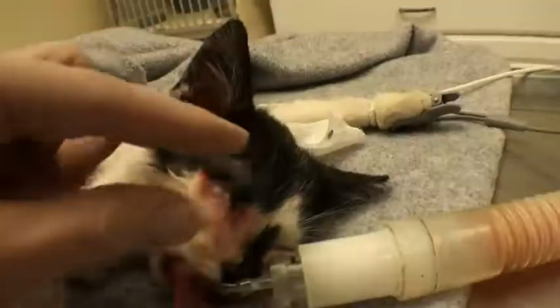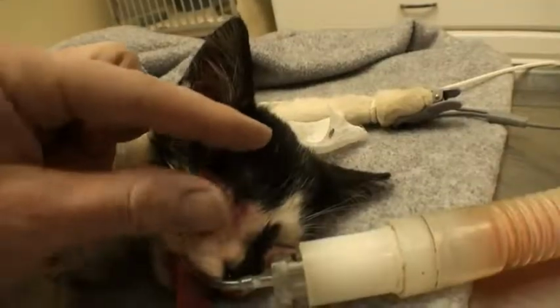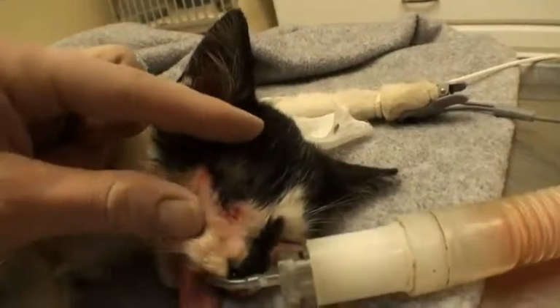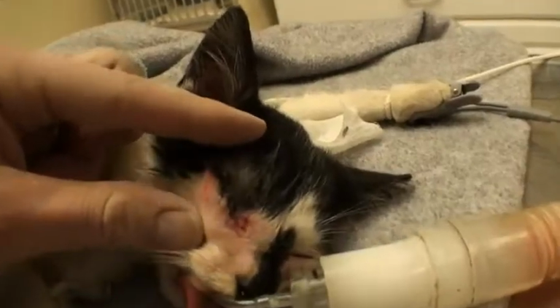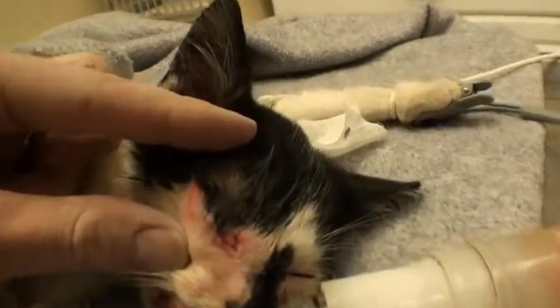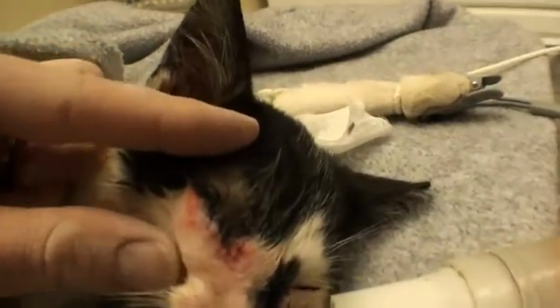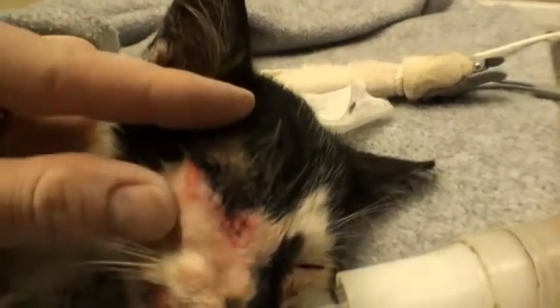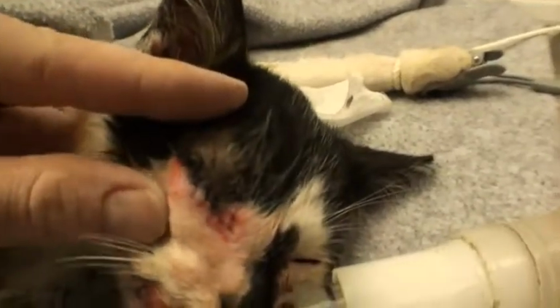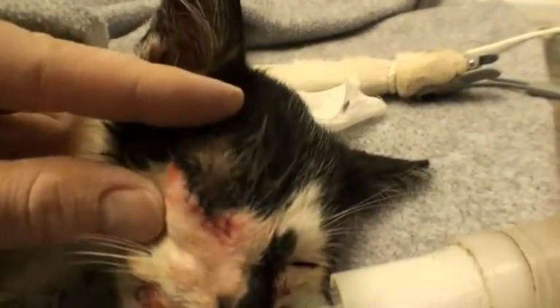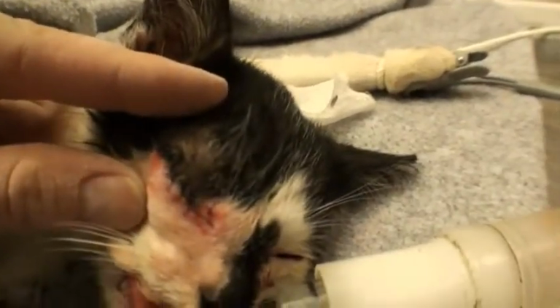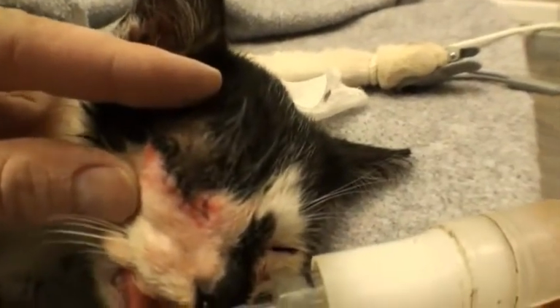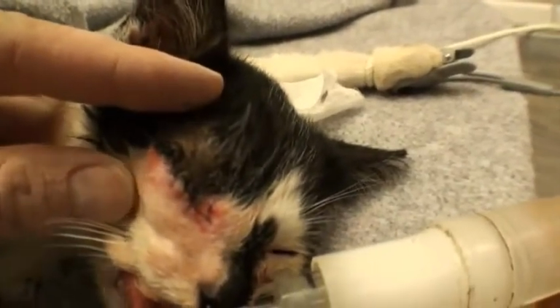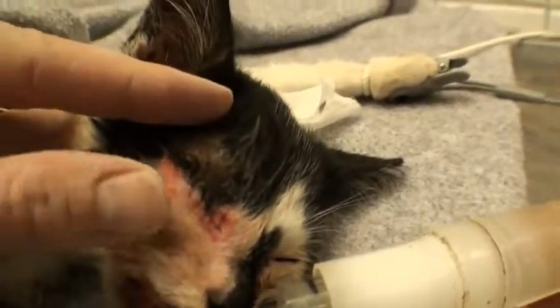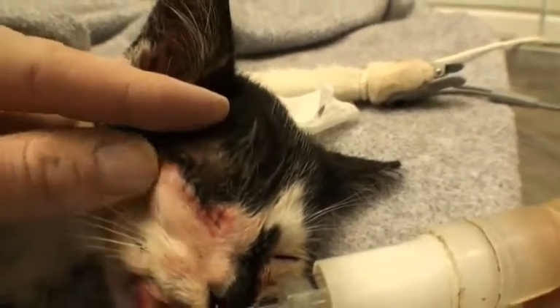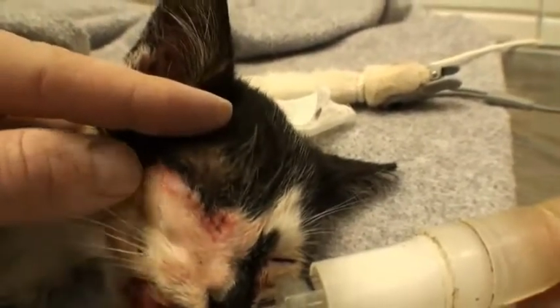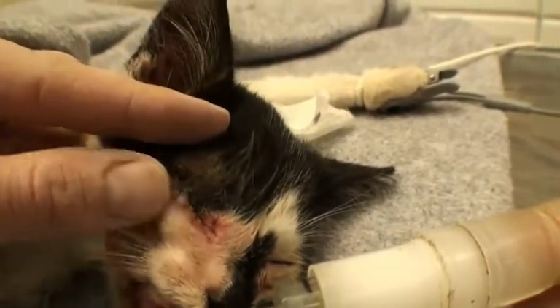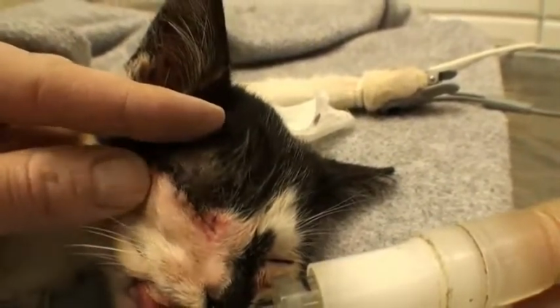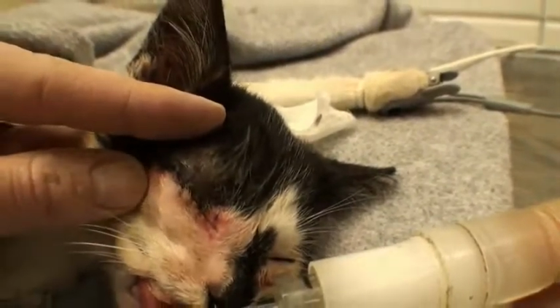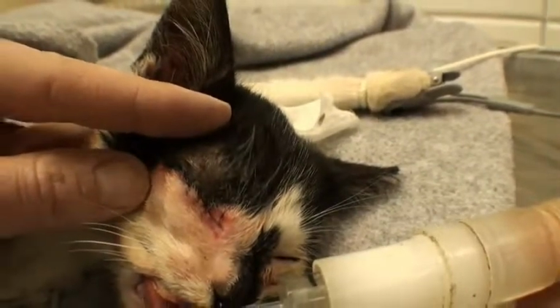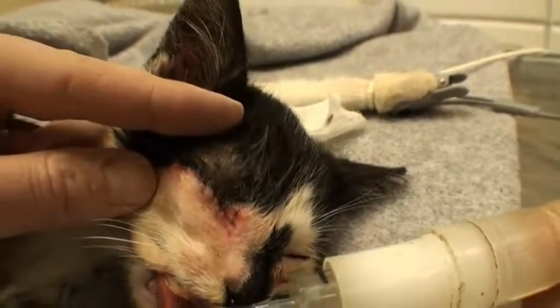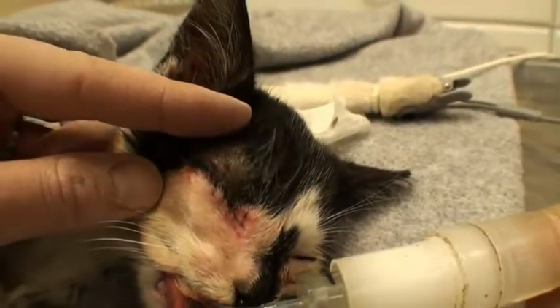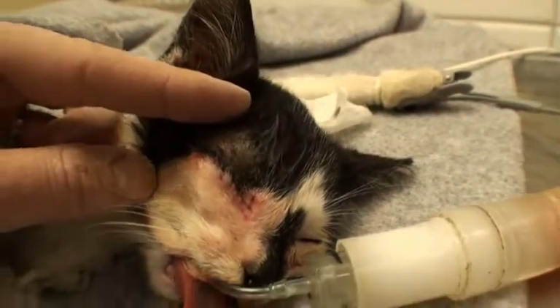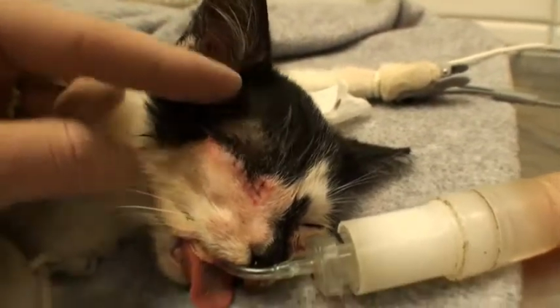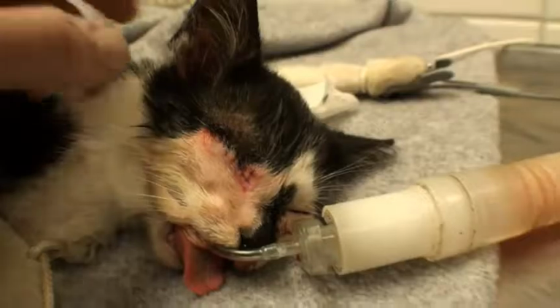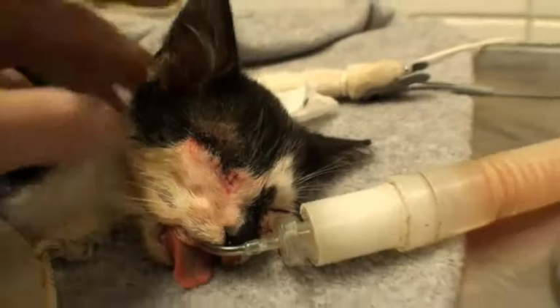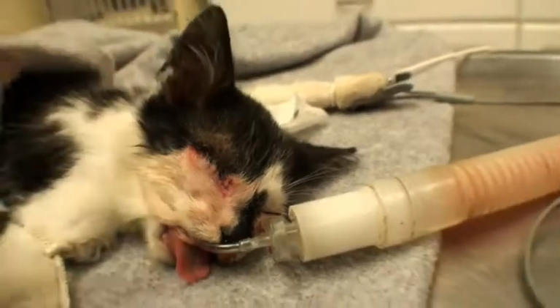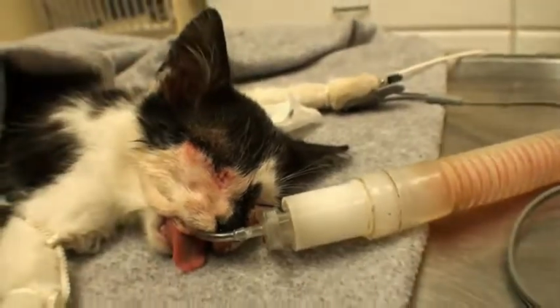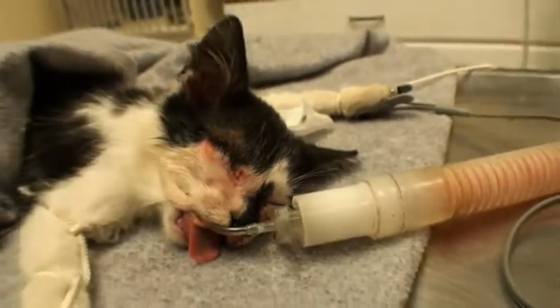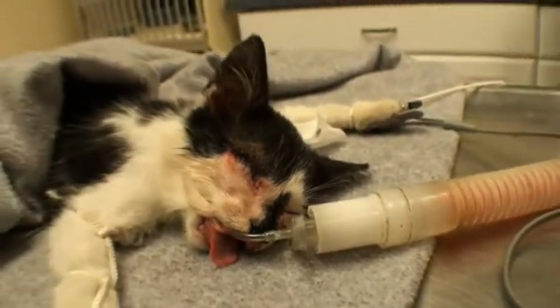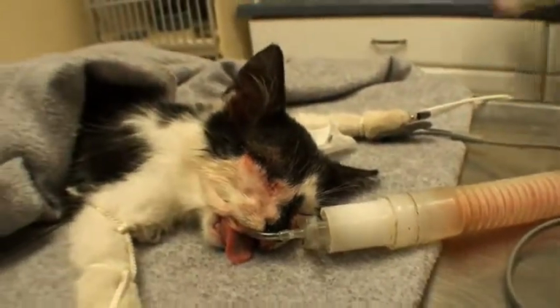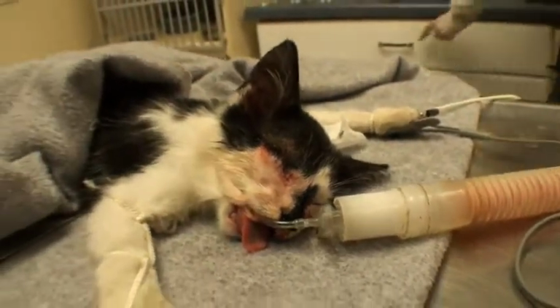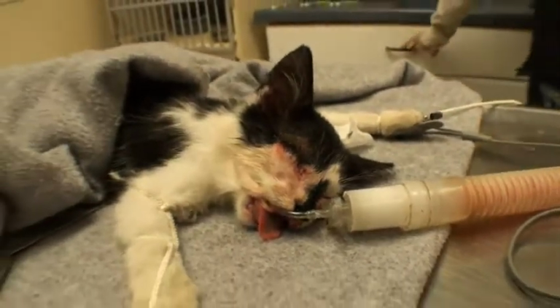We're all done with surgery. You can see I sutured up where that eye was, and now we're going to wake him up.